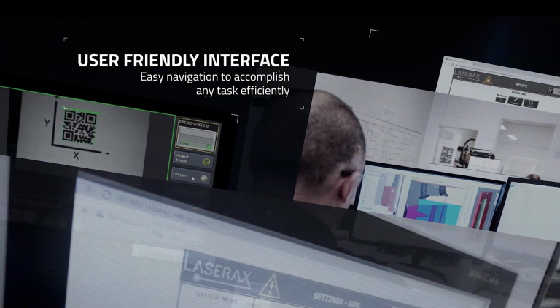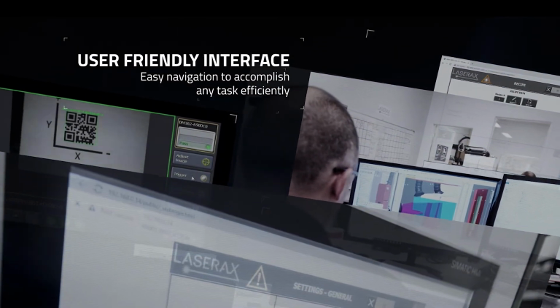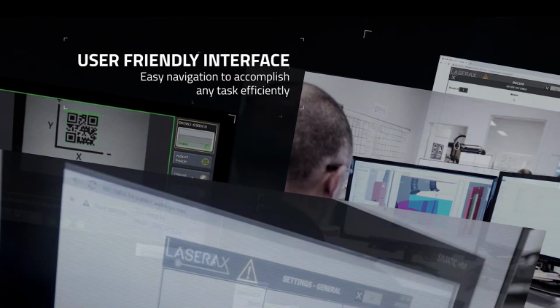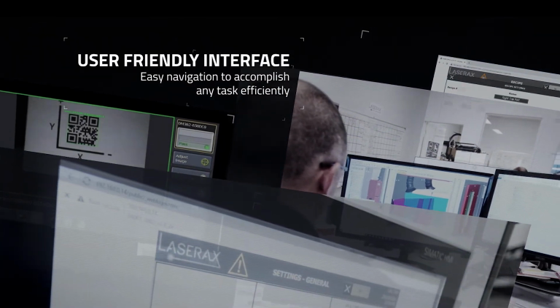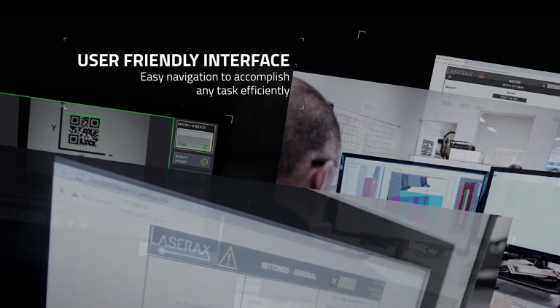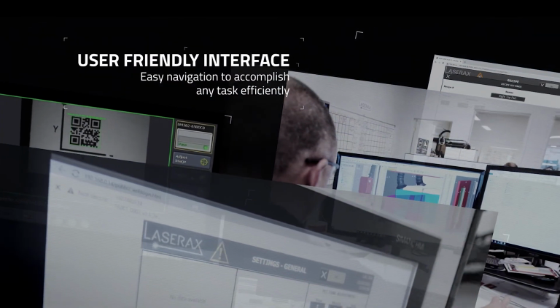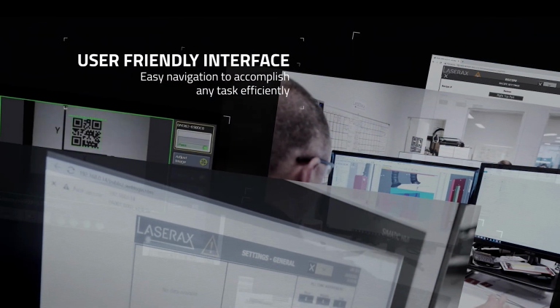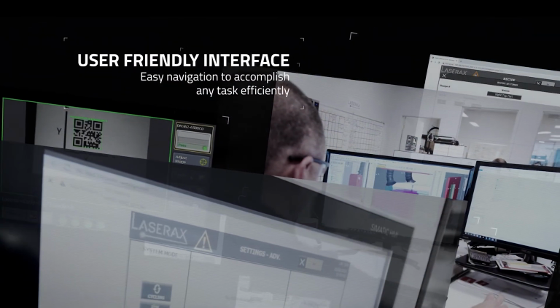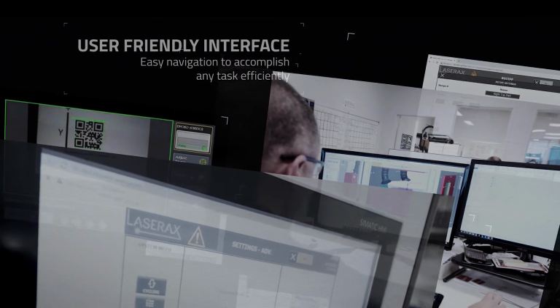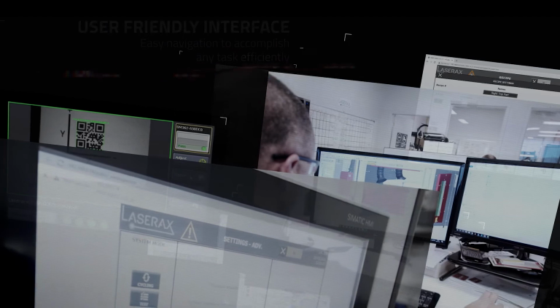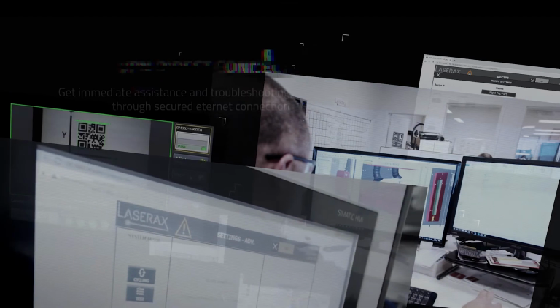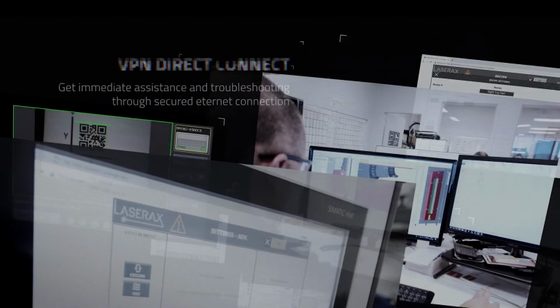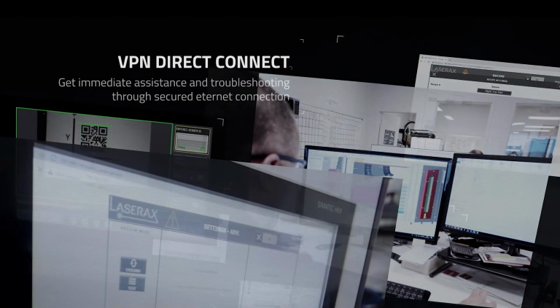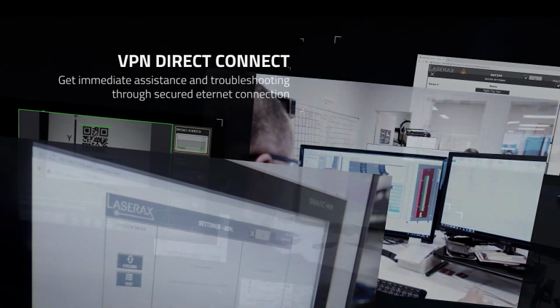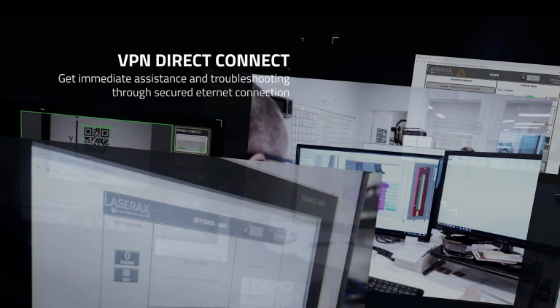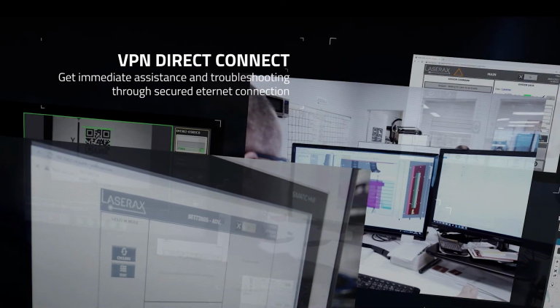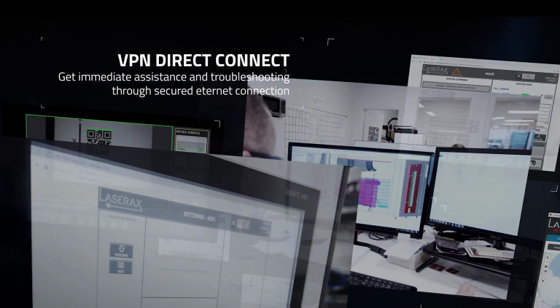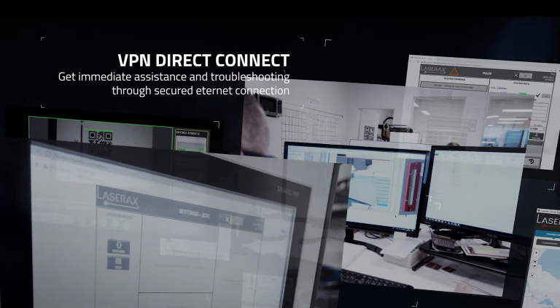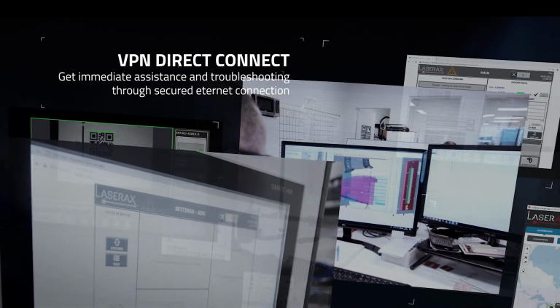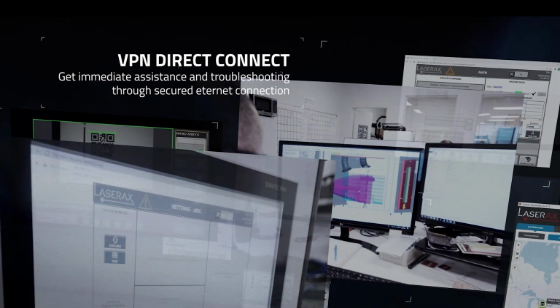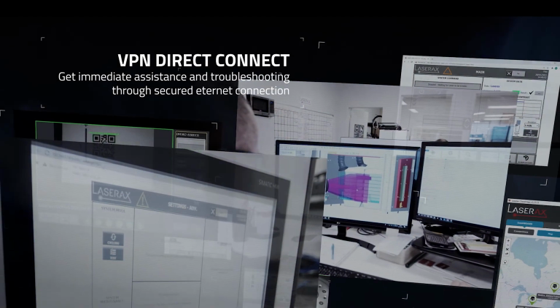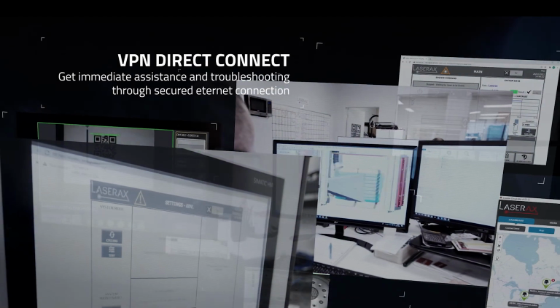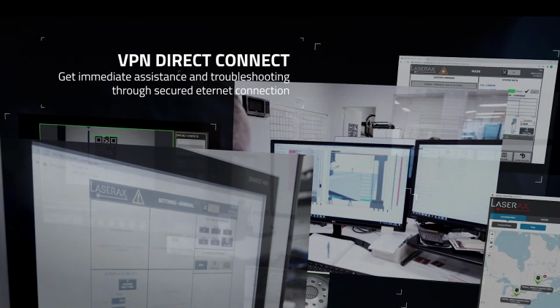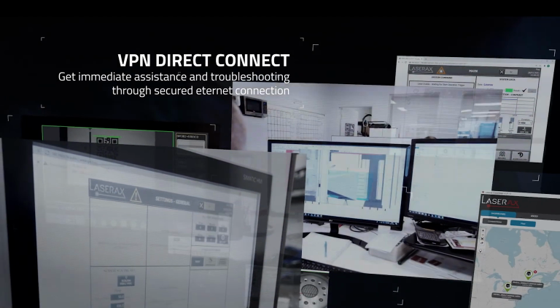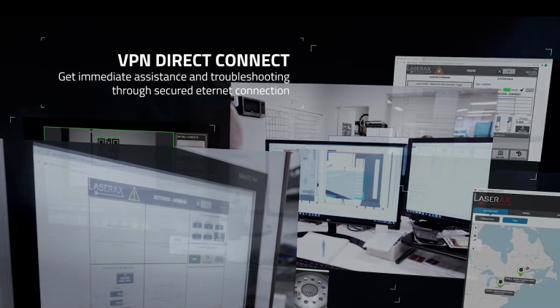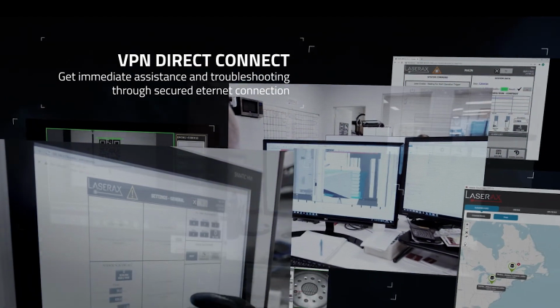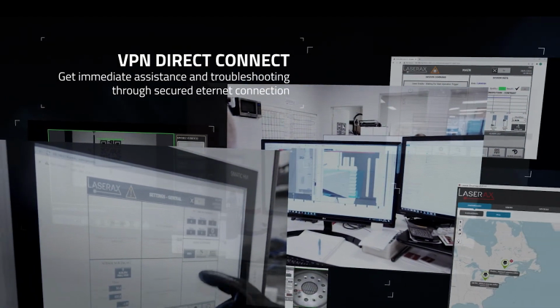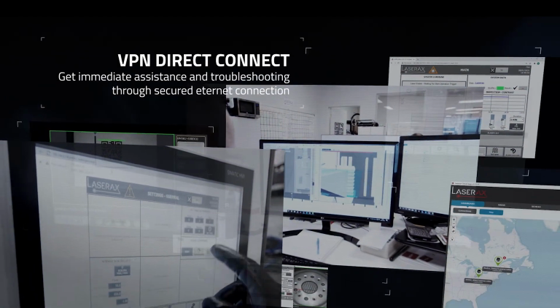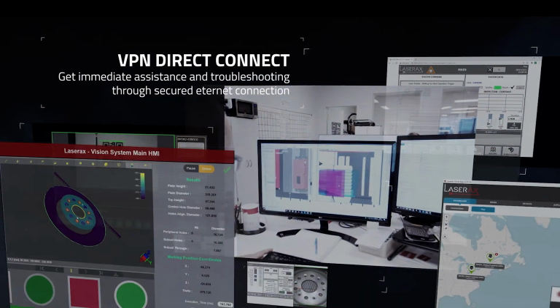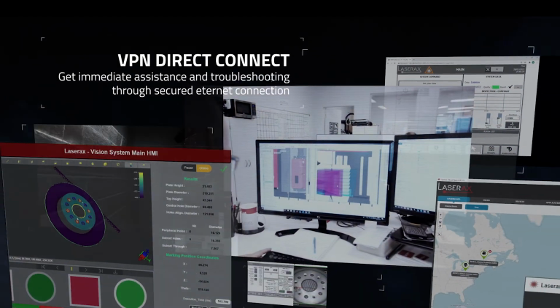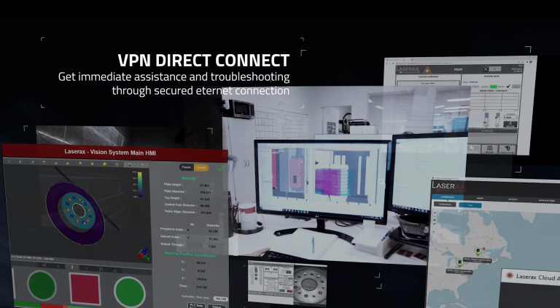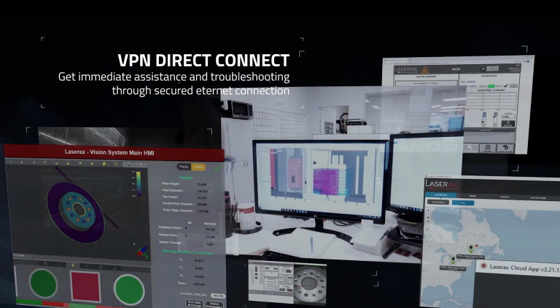It features a secure VPN direct access with real-time remote support by our team of laser experts.